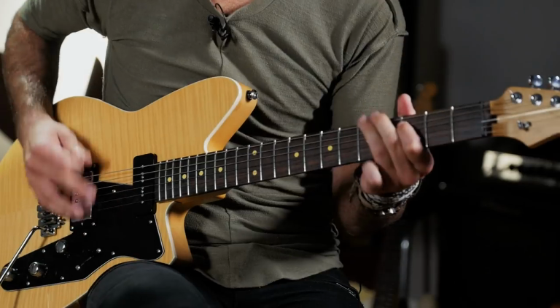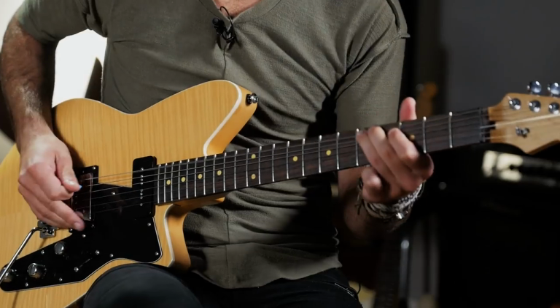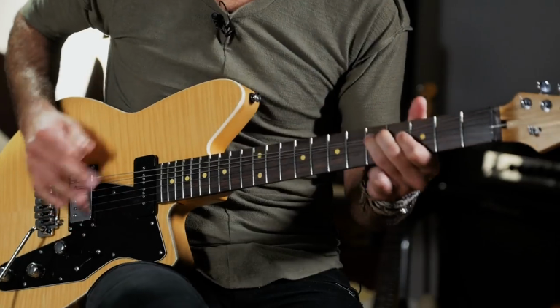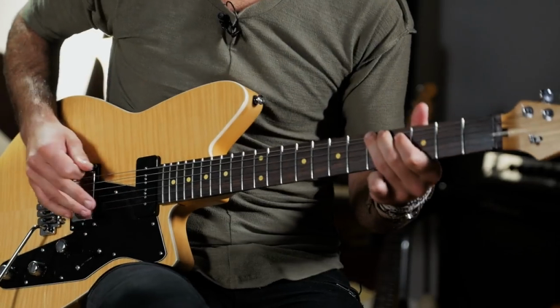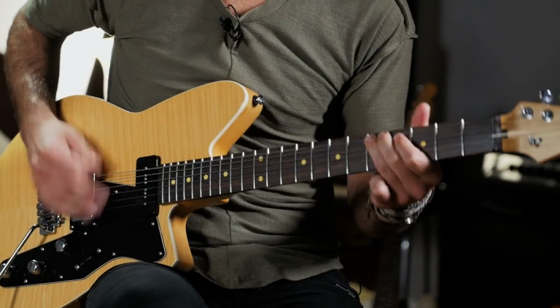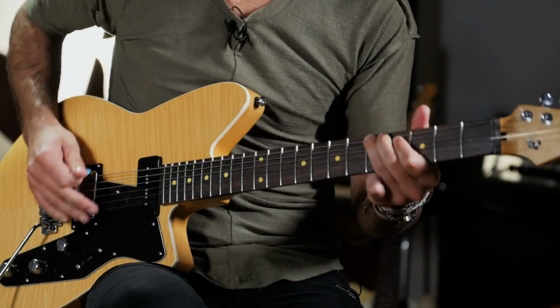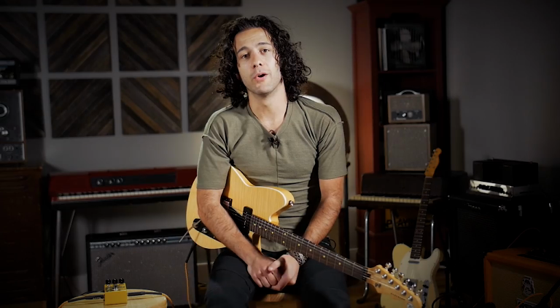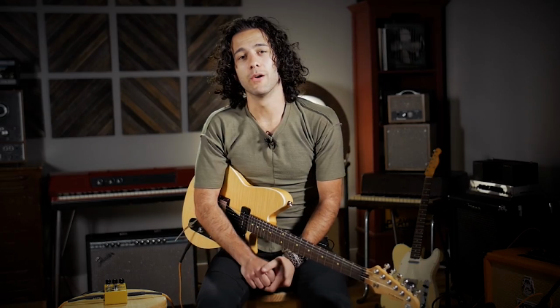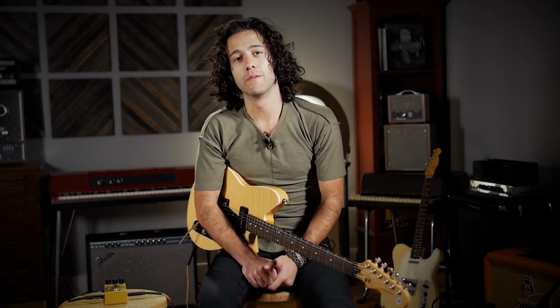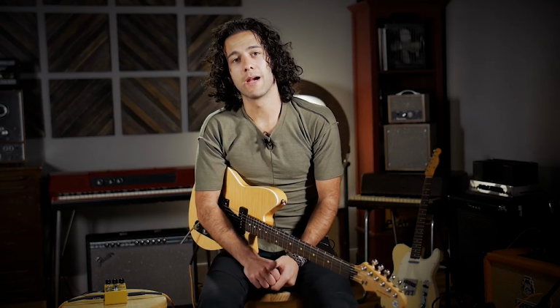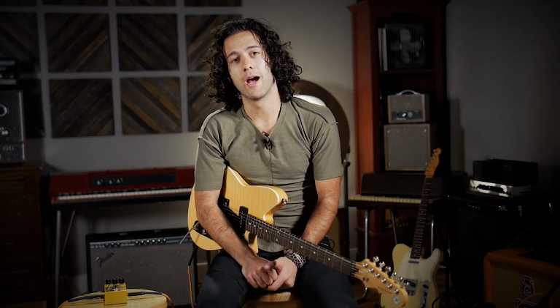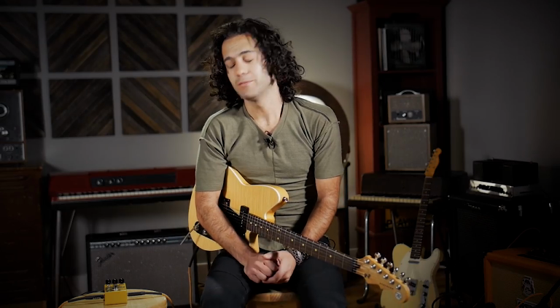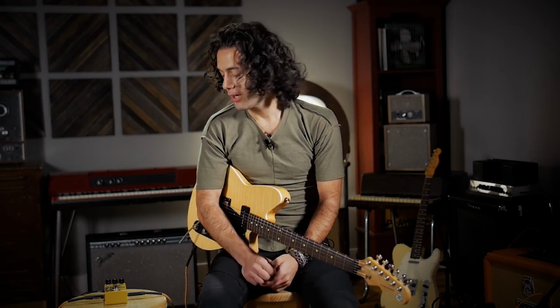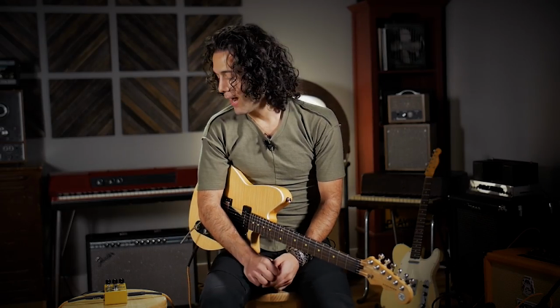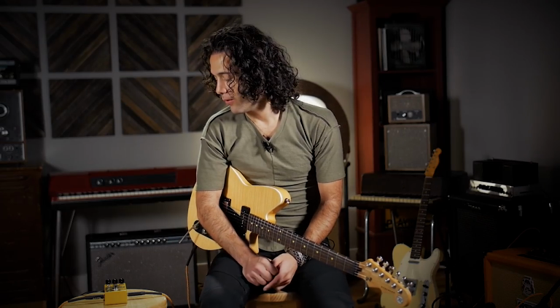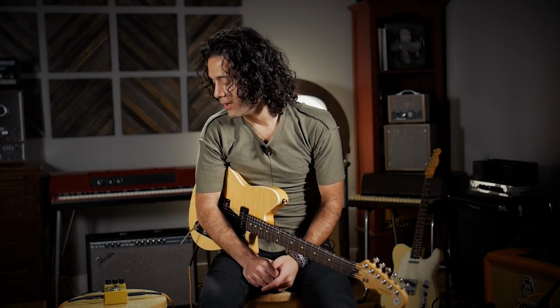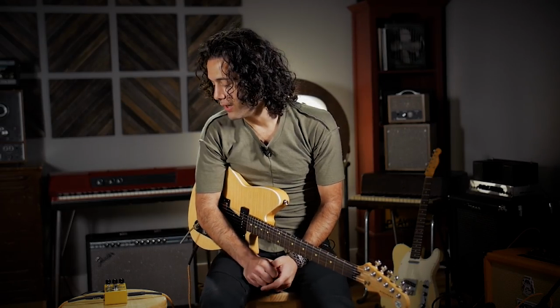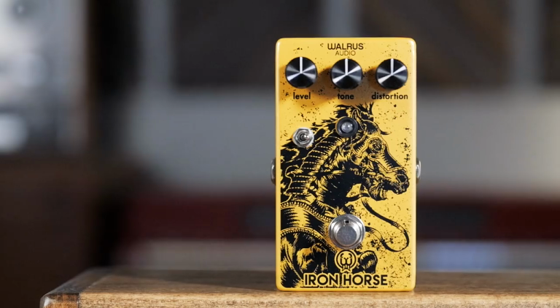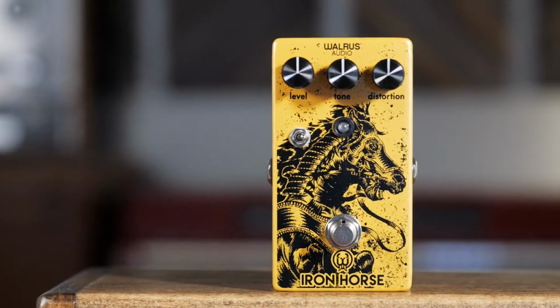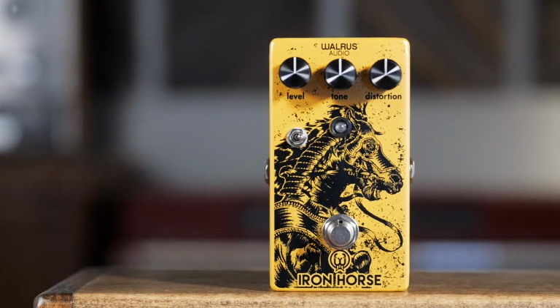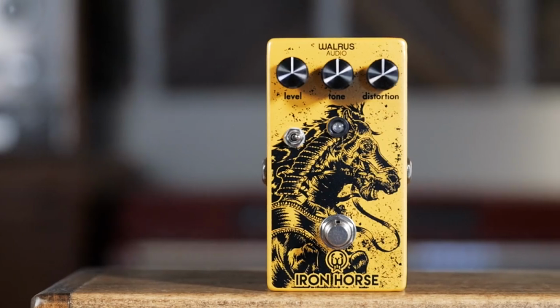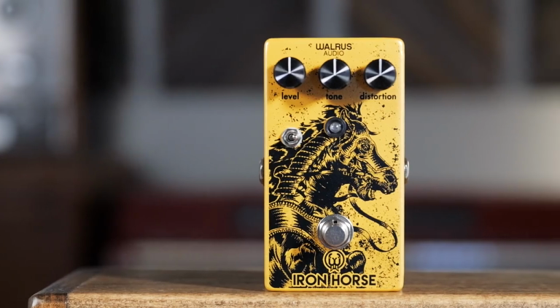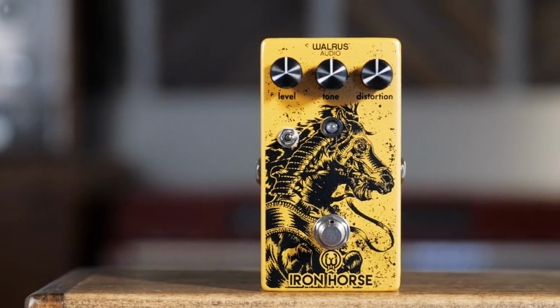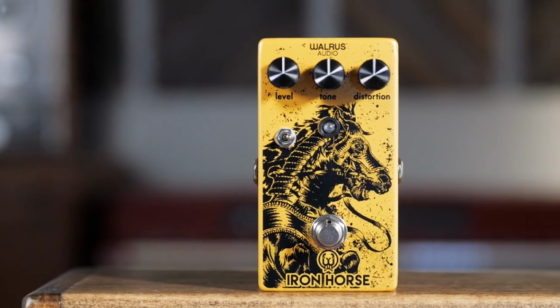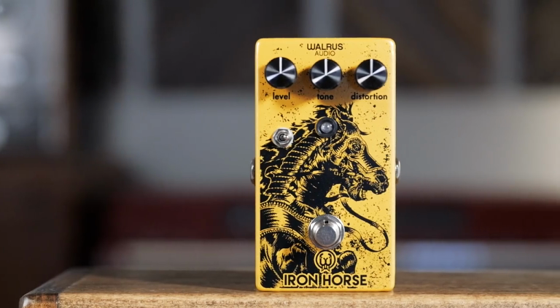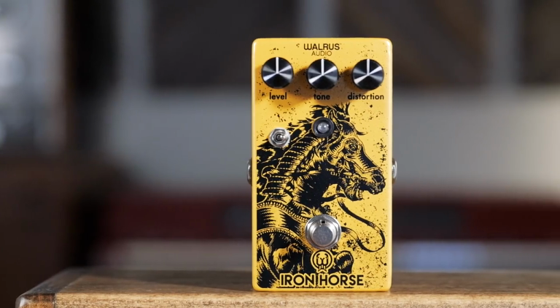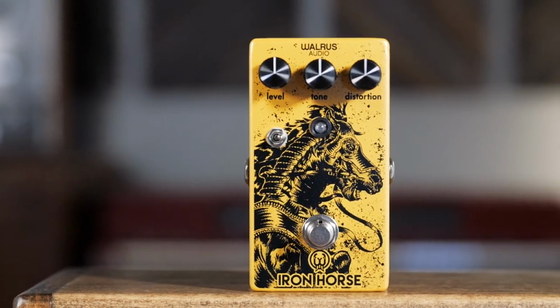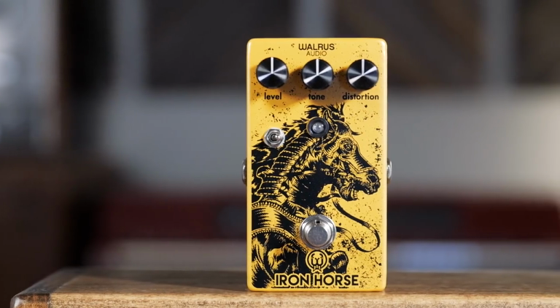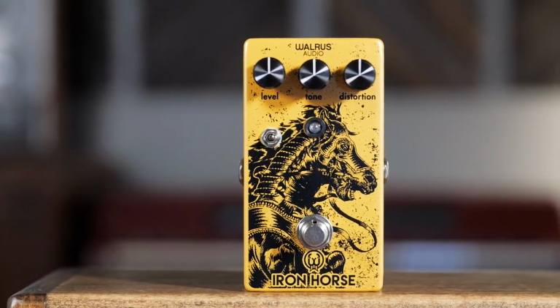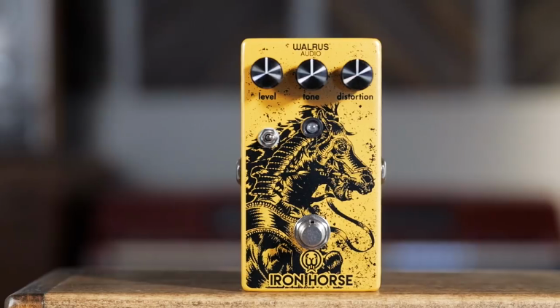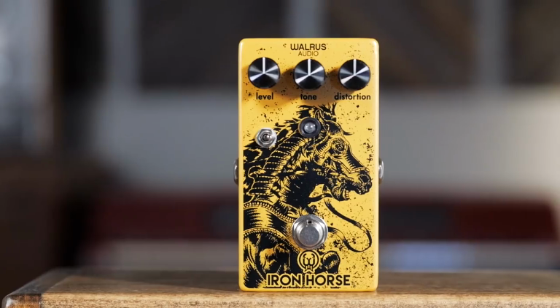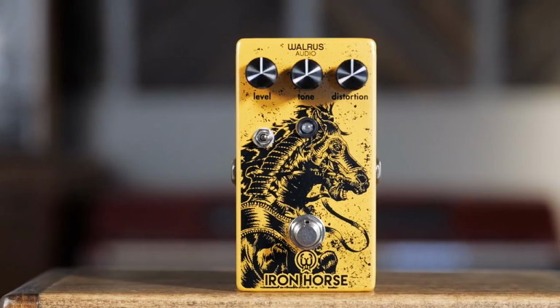Hey friends, Joe here at Reverb.com, checking out the Iron Horse version 2 from Walrus Audio.